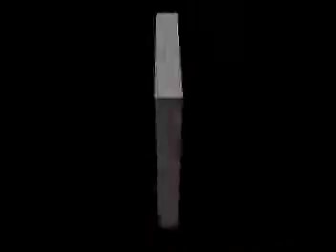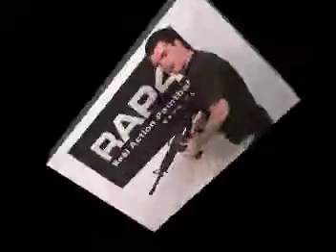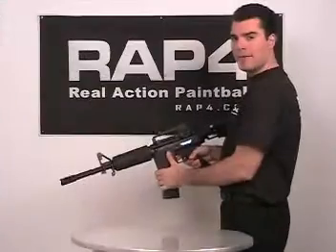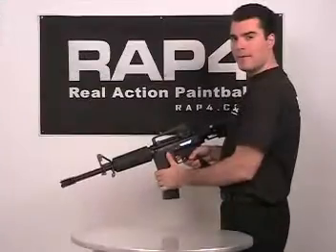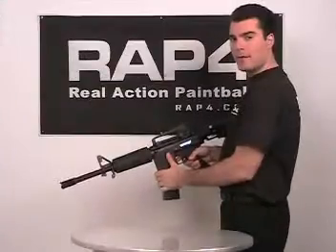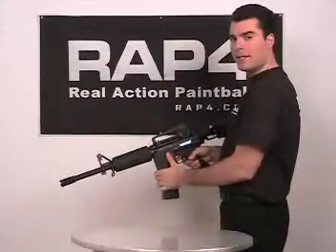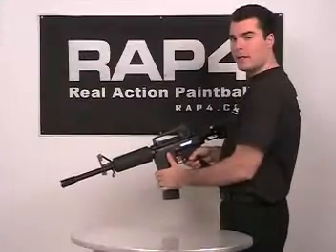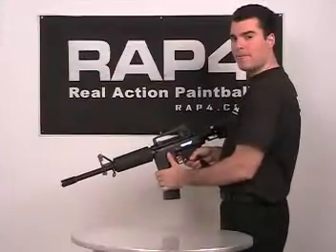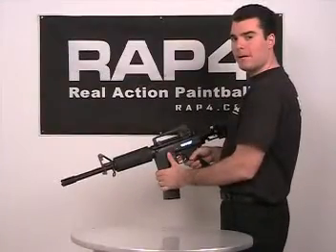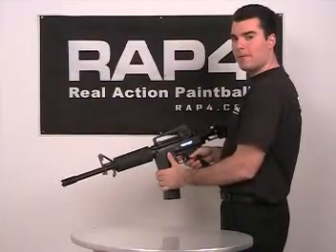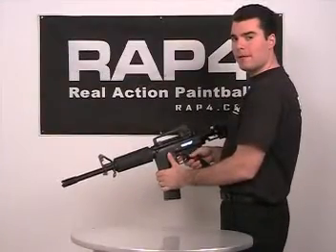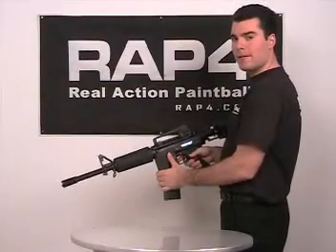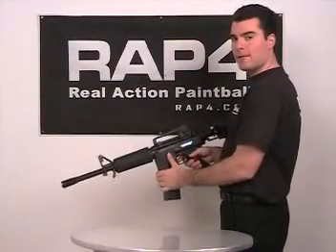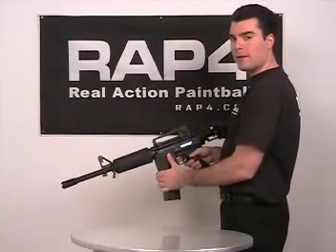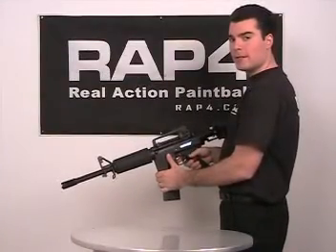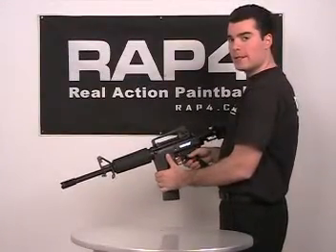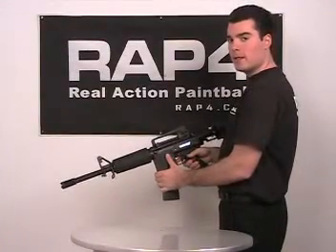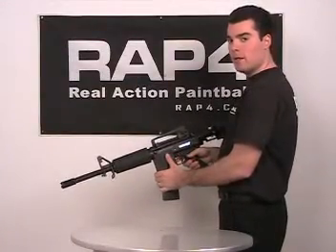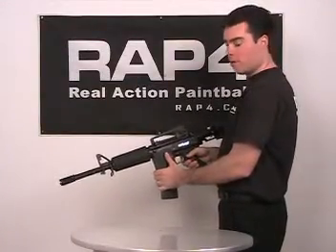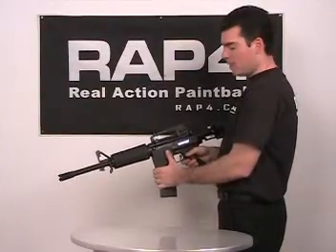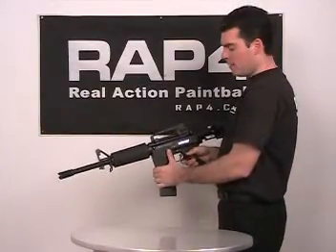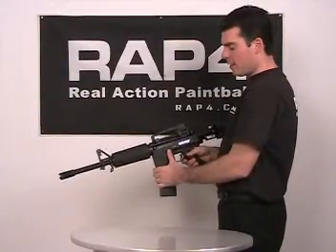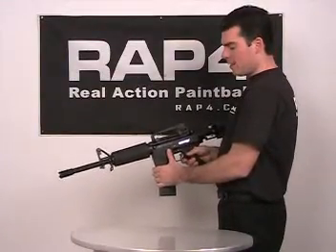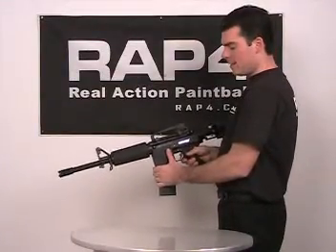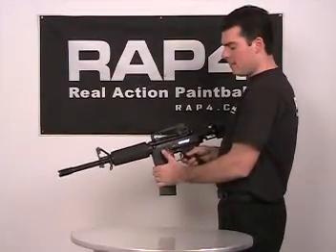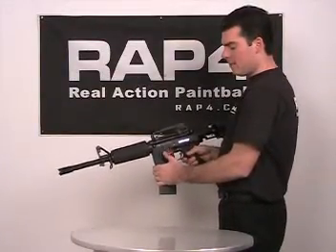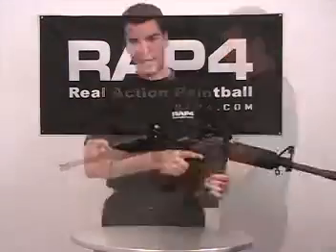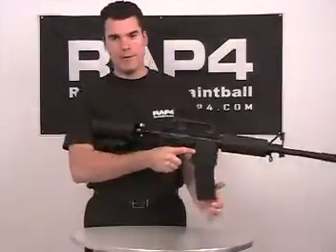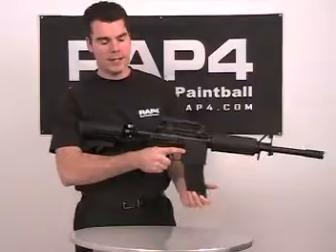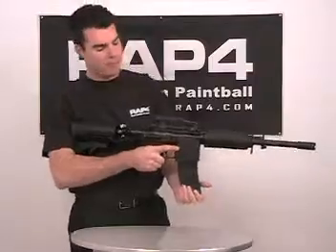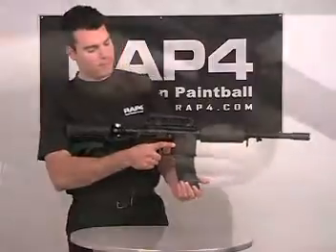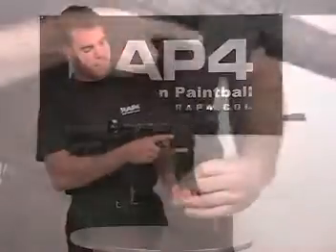Before we begin we want to make sure that we follow a few safety precautions. We want to keep our gun on safe and we want to remove the magazine.